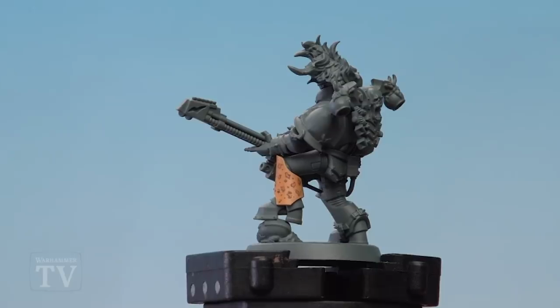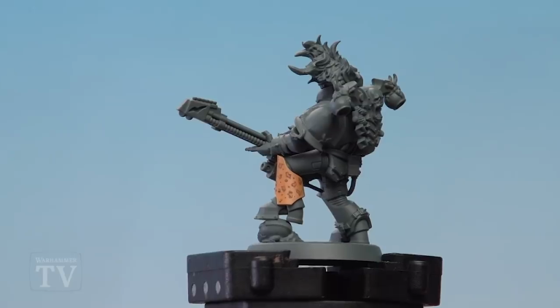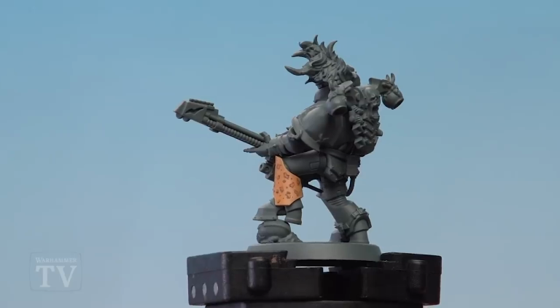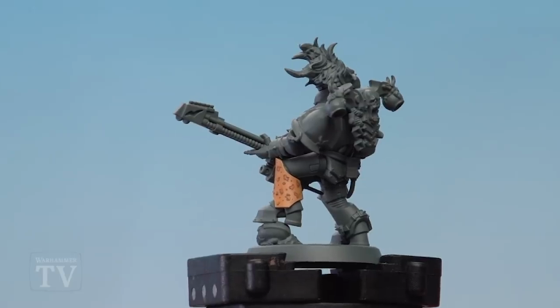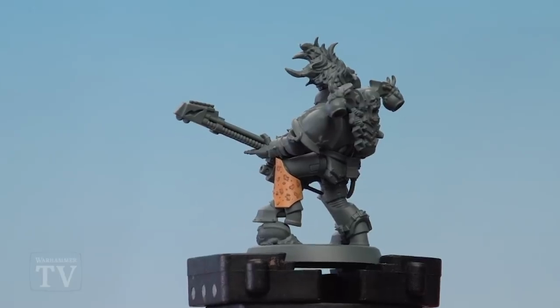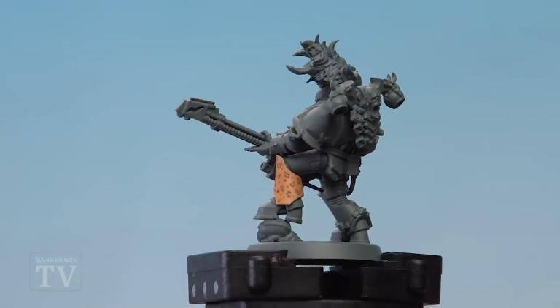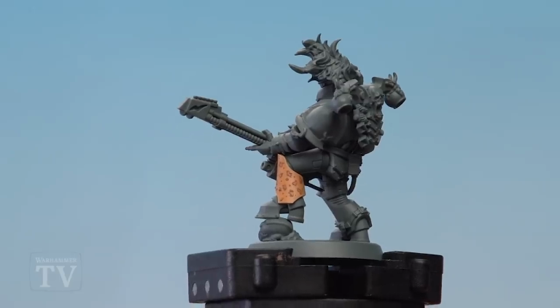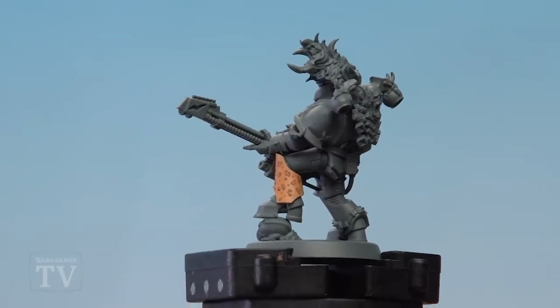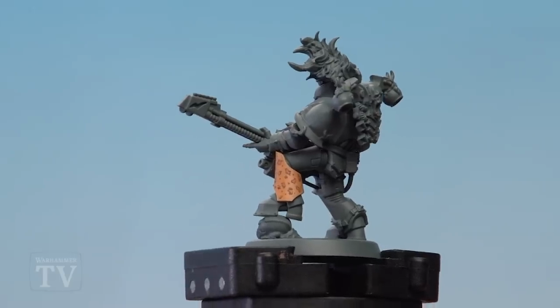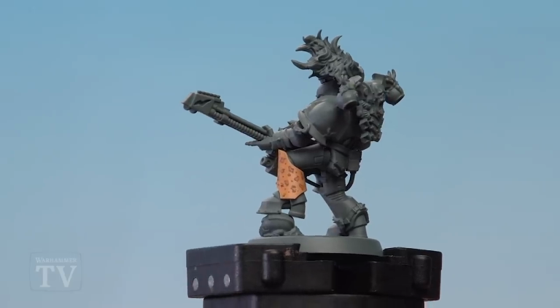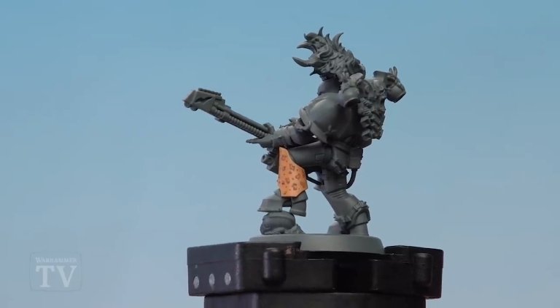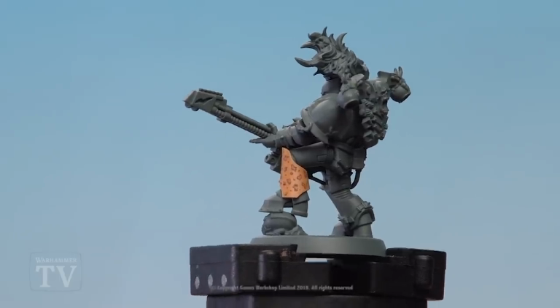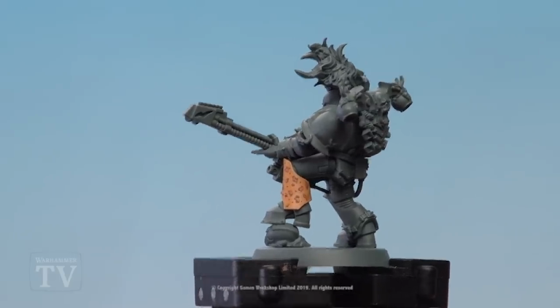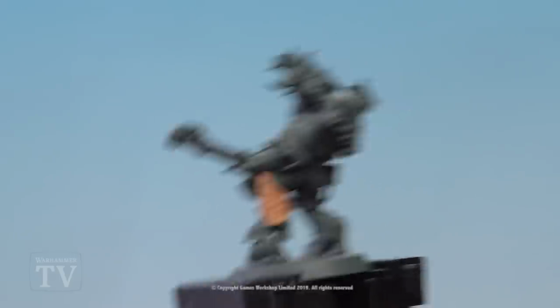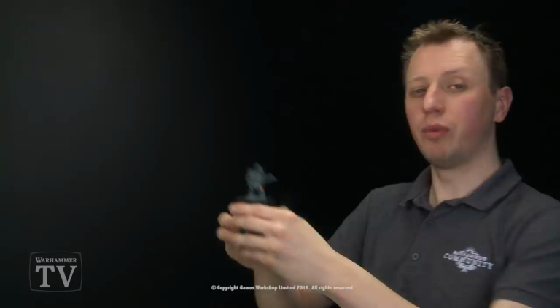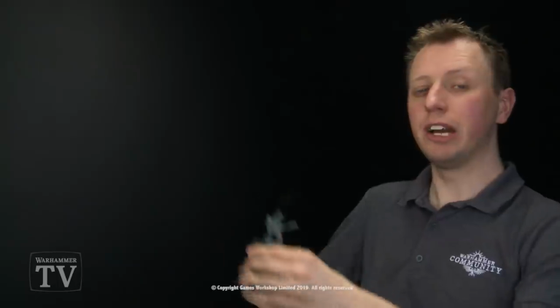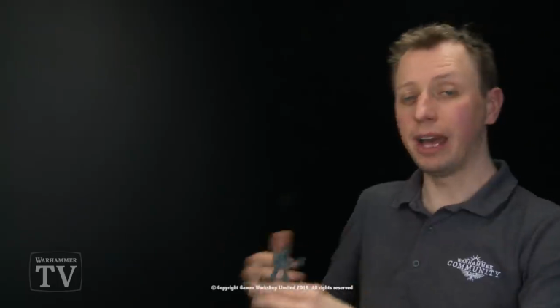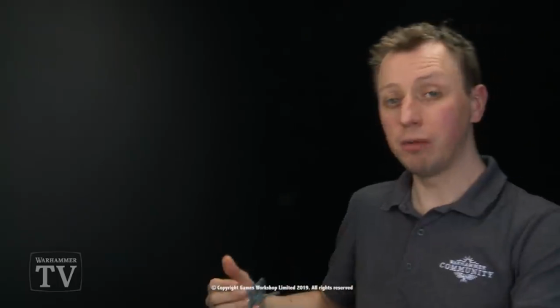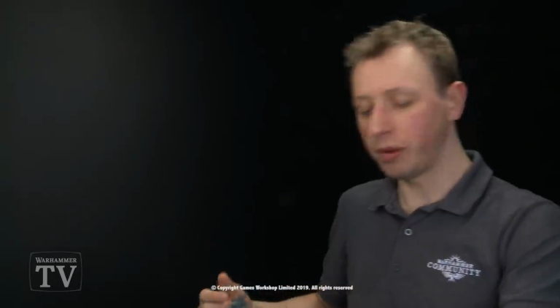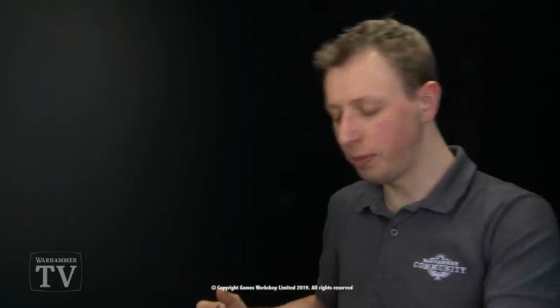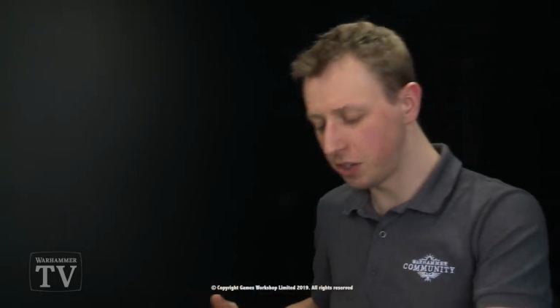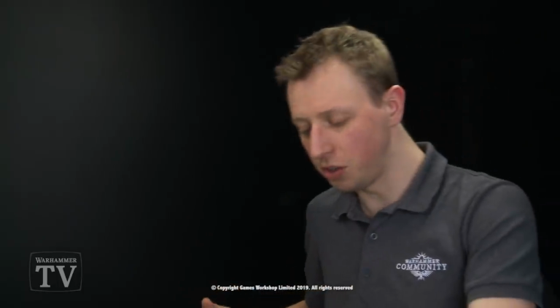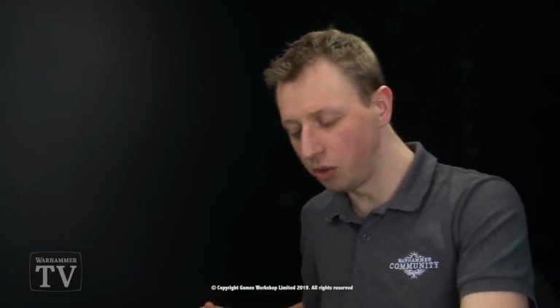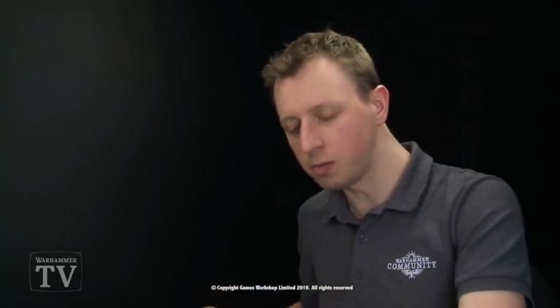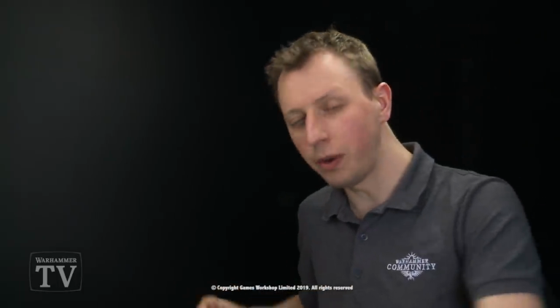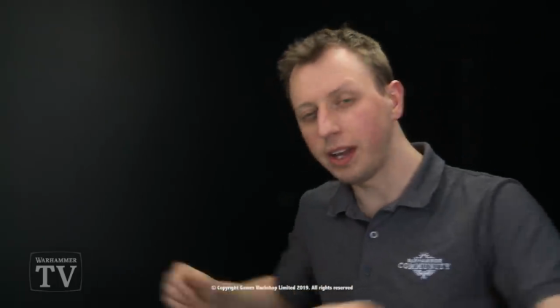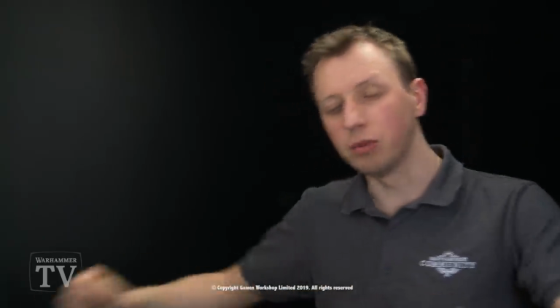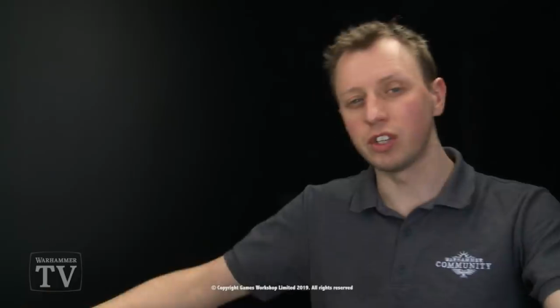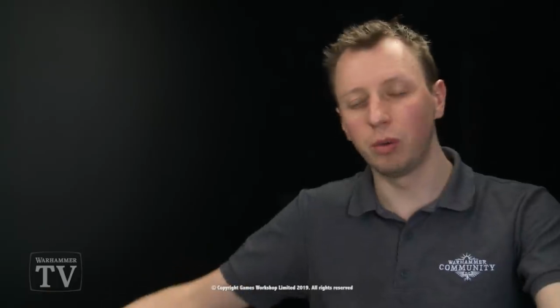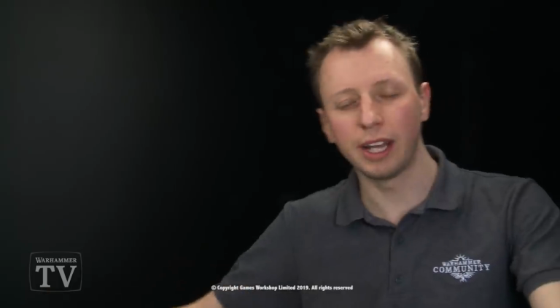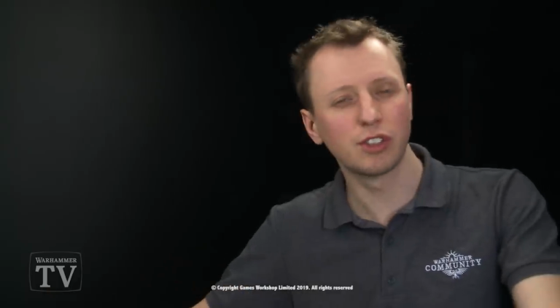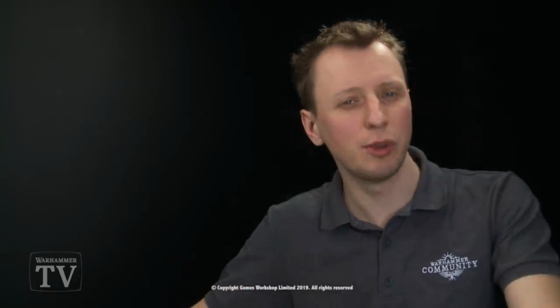And there we are — the leopard pattern is complete. Jal, I really hope that helps you out when you're painting your Noise Marine, and we'll see you all again soon.